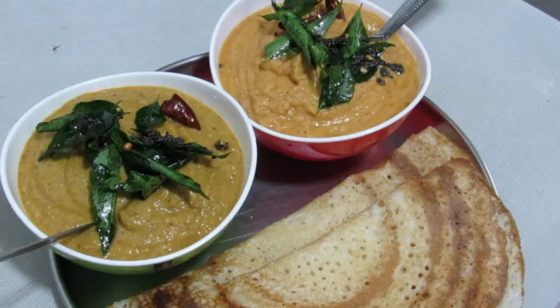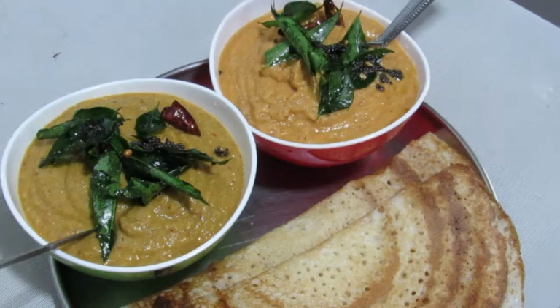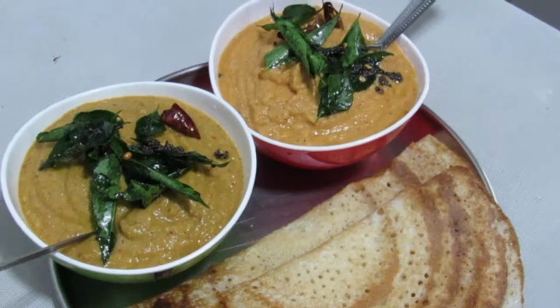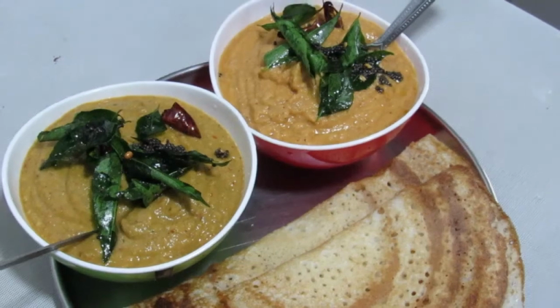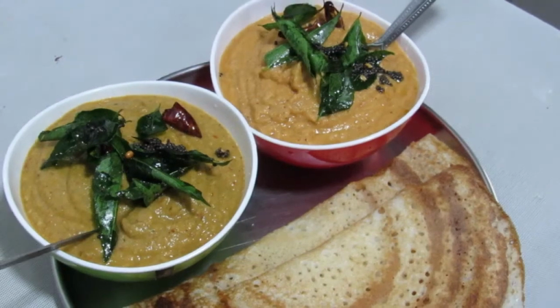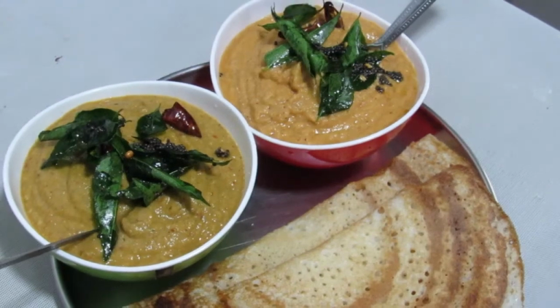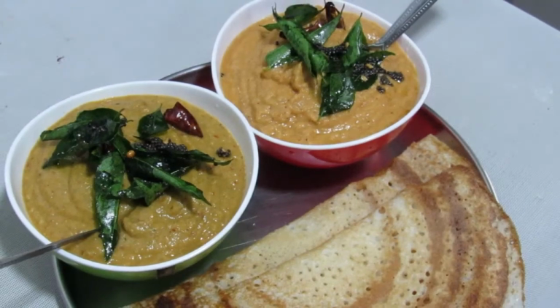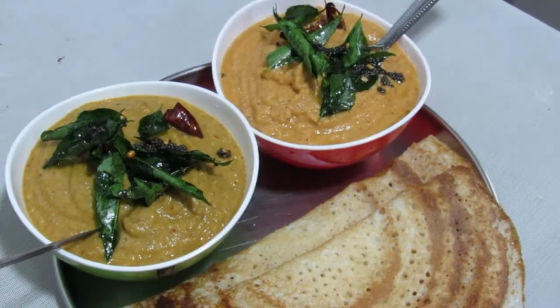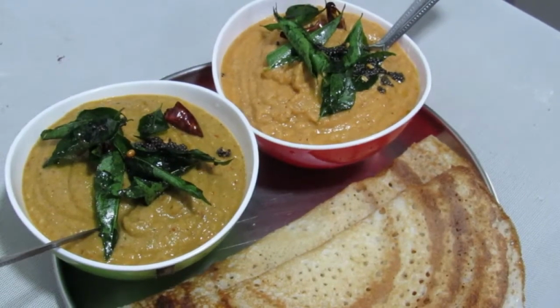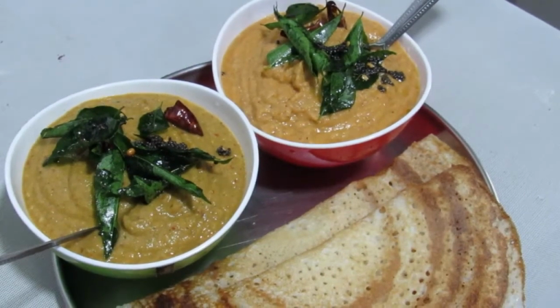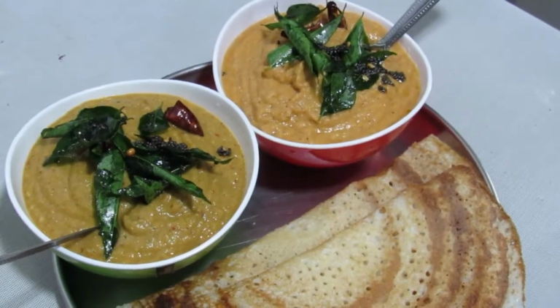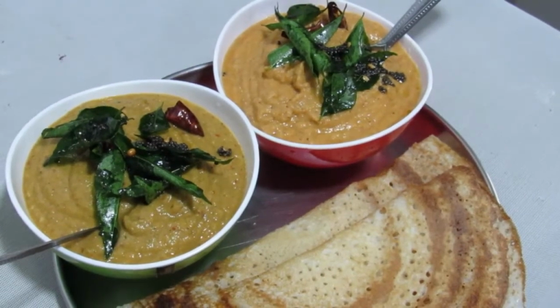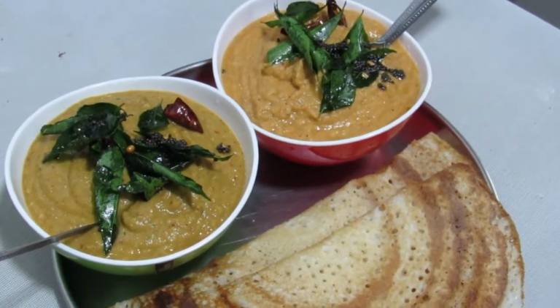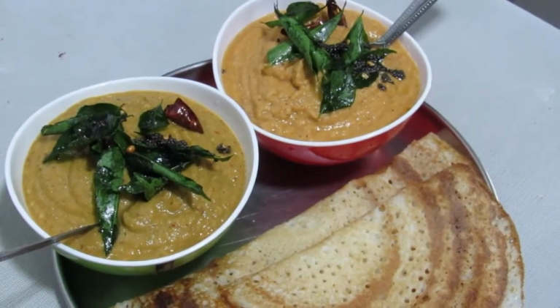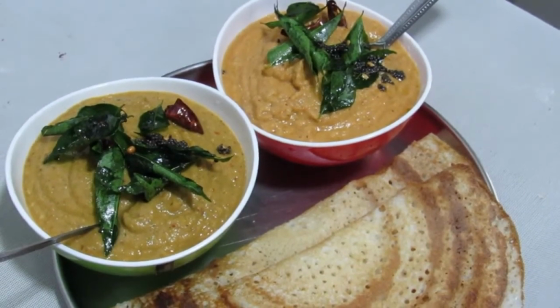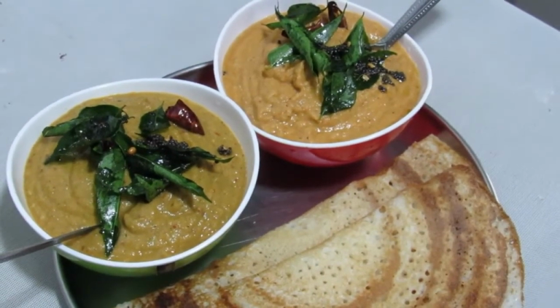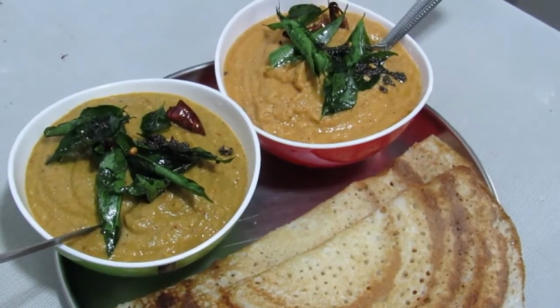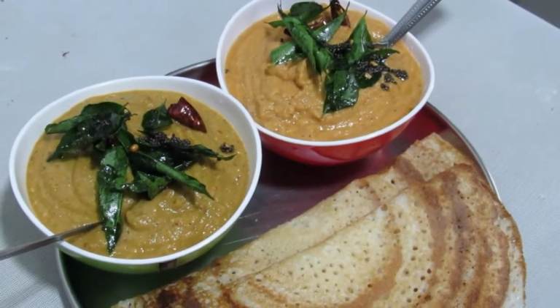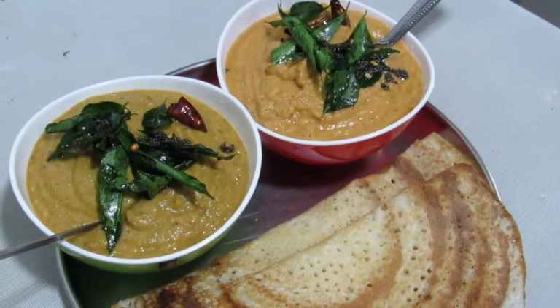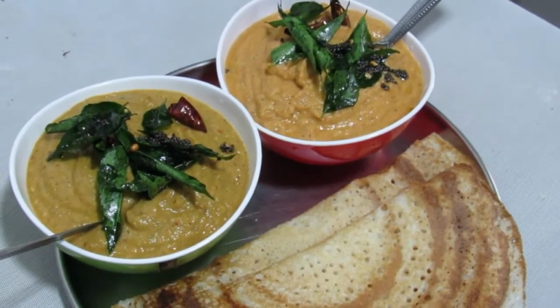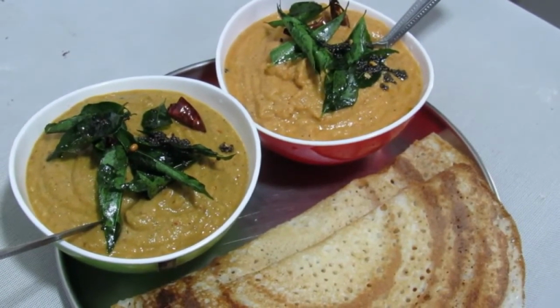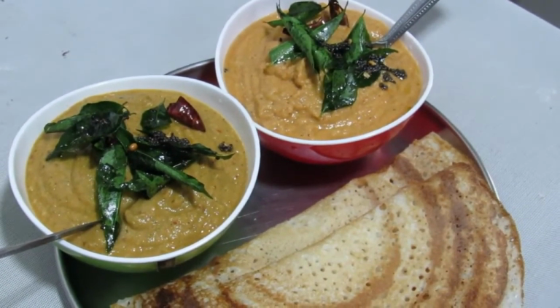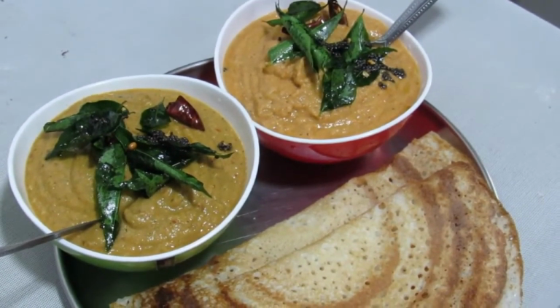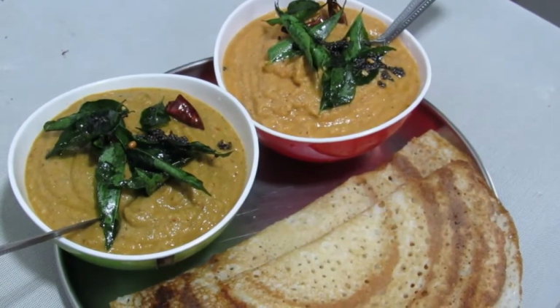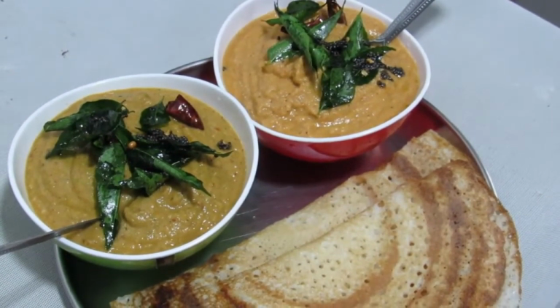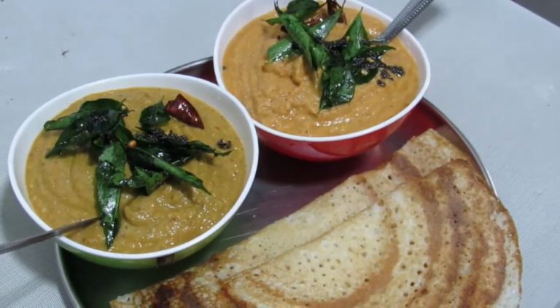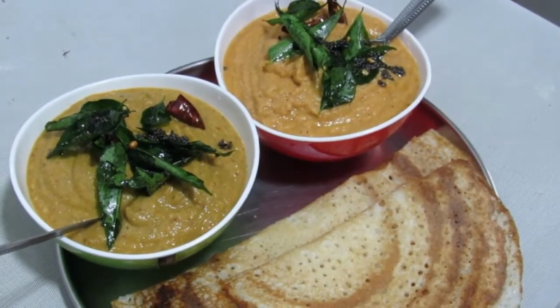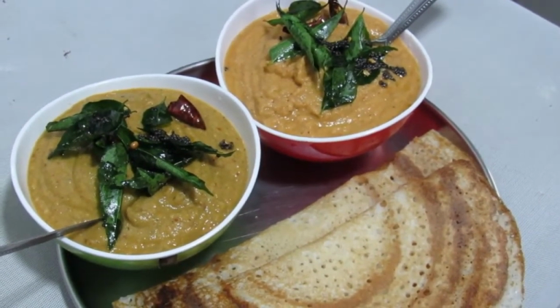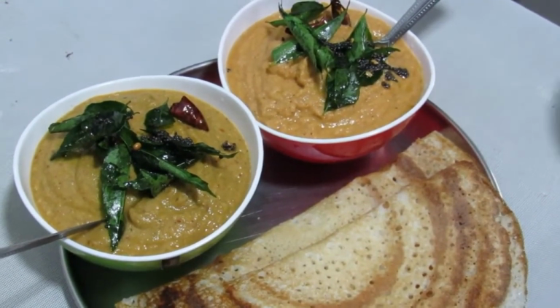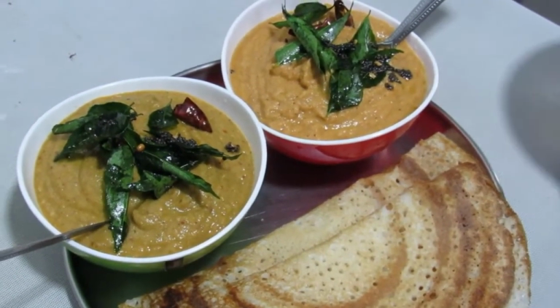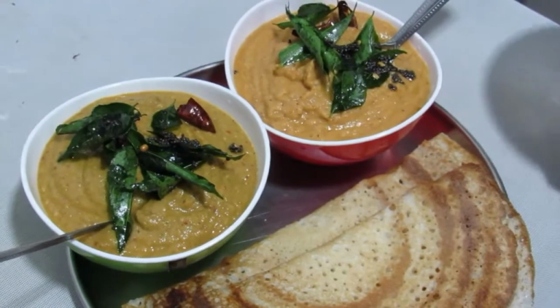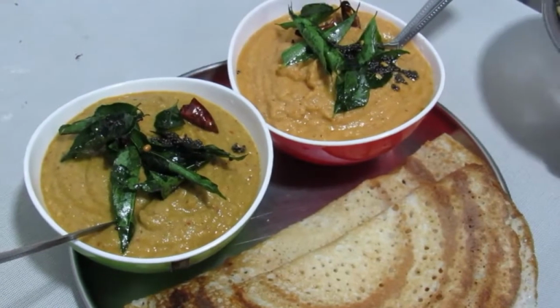Hello friends, this is Prabha from Exuberant Kitchen. How to make this dish in the kitchen.